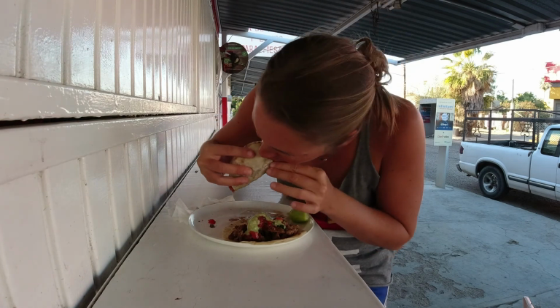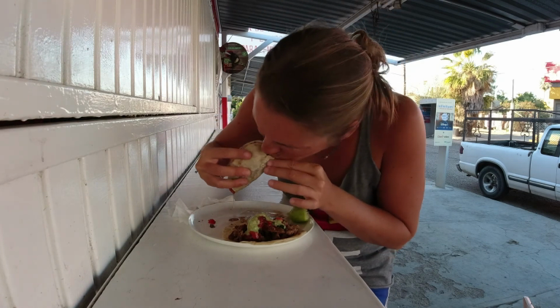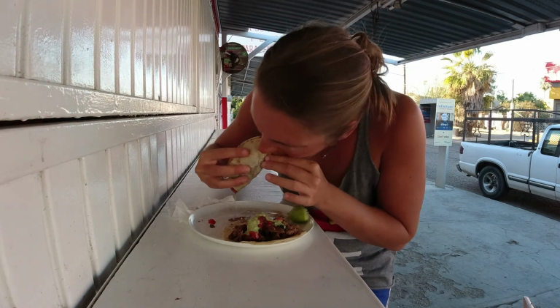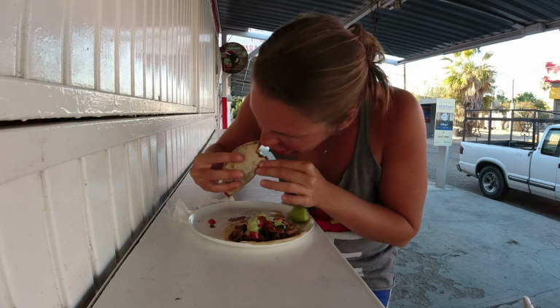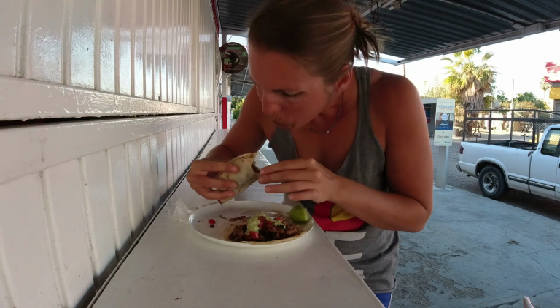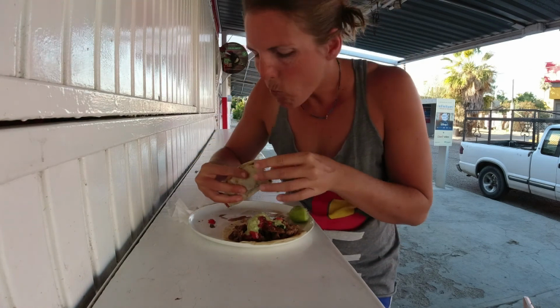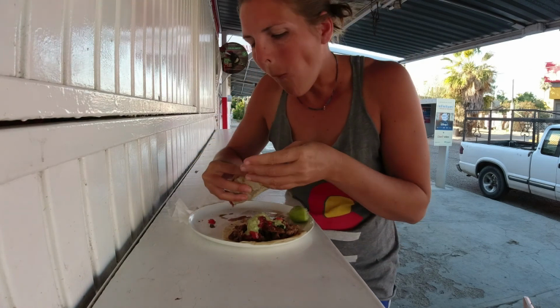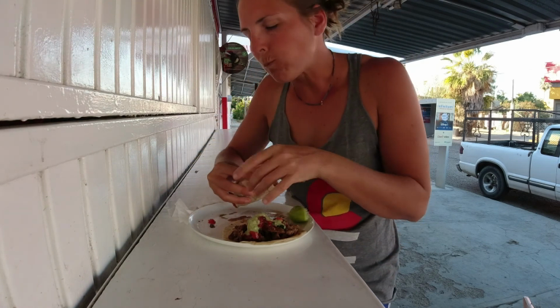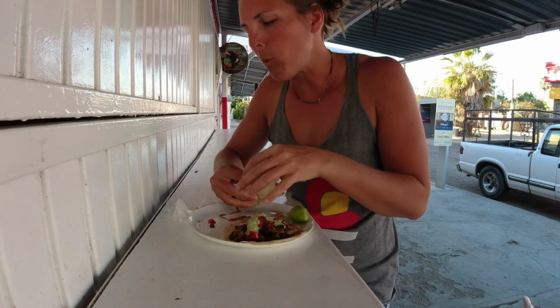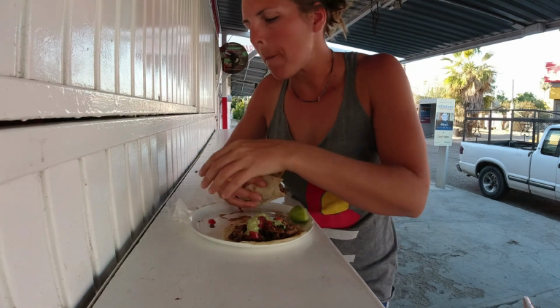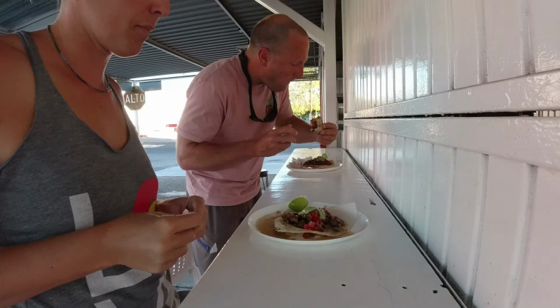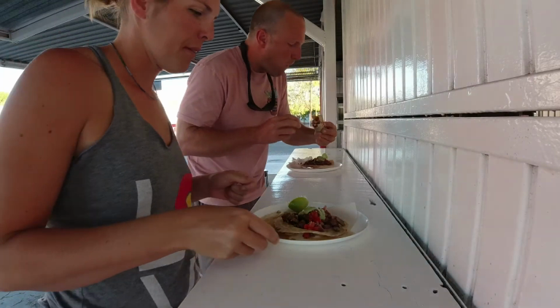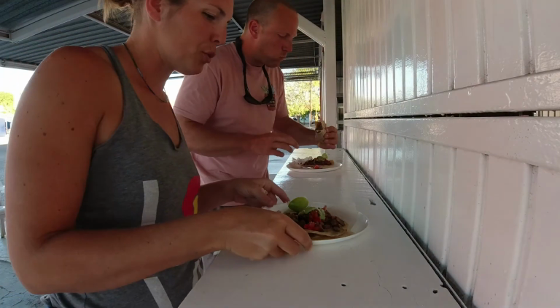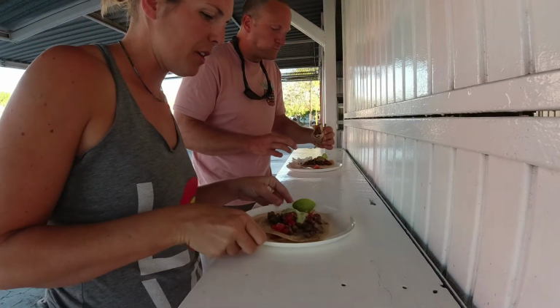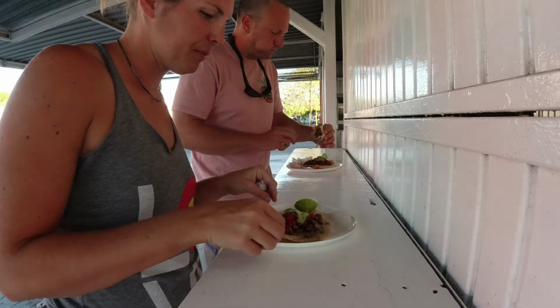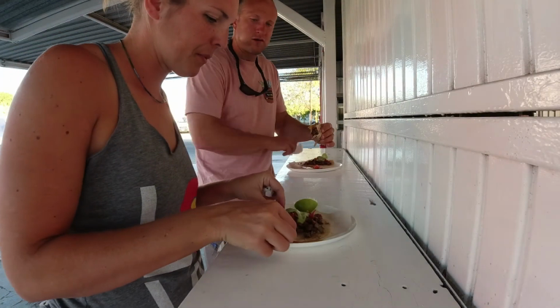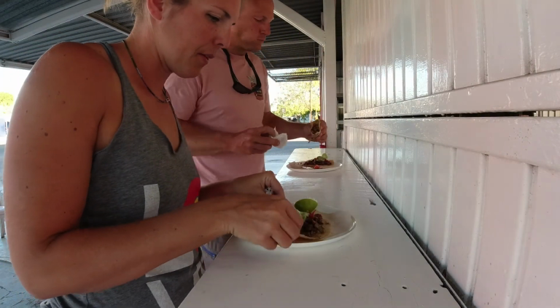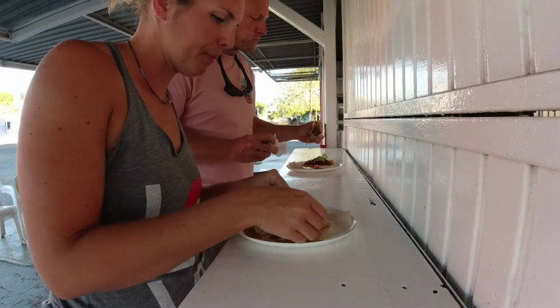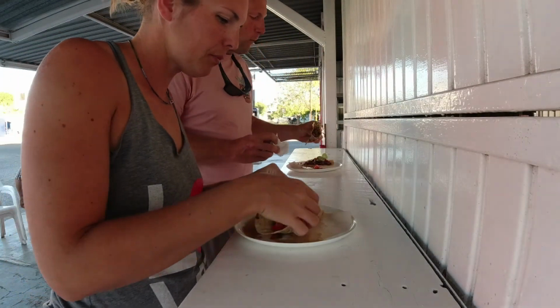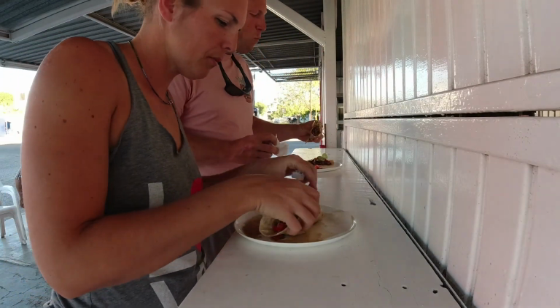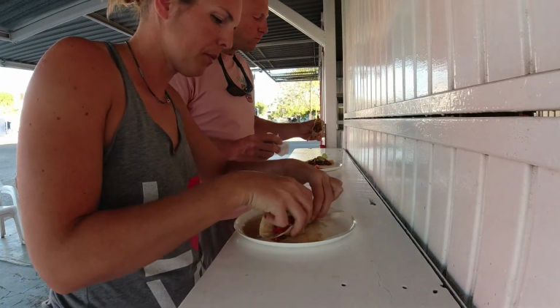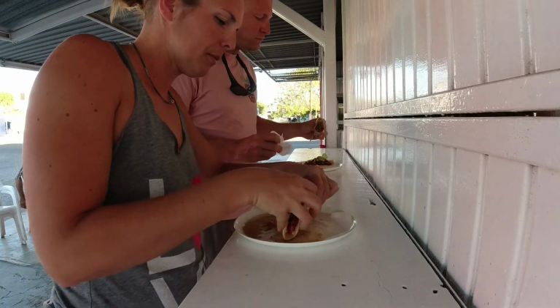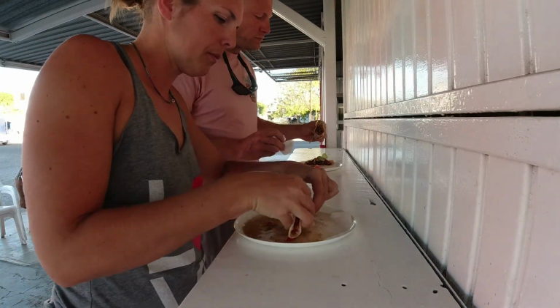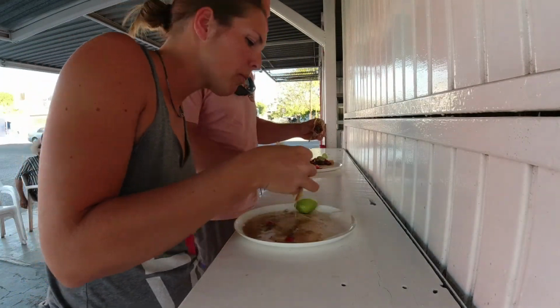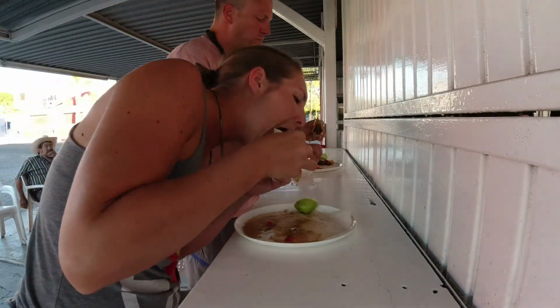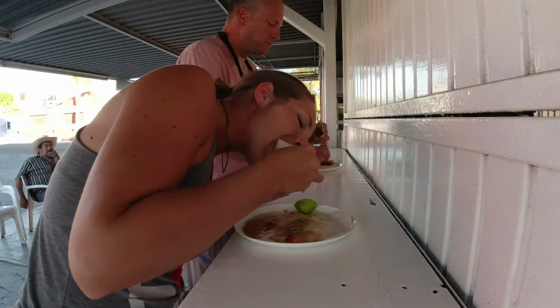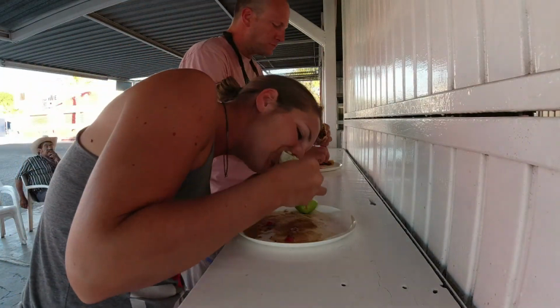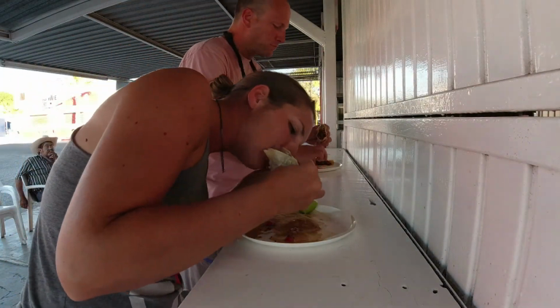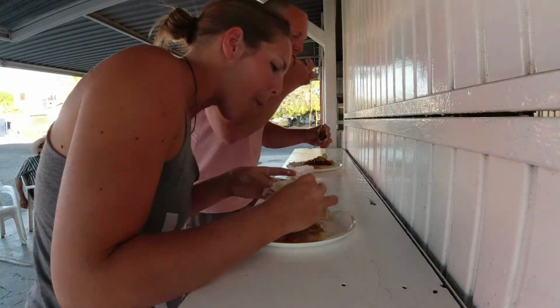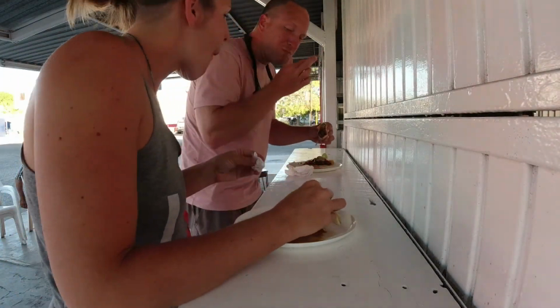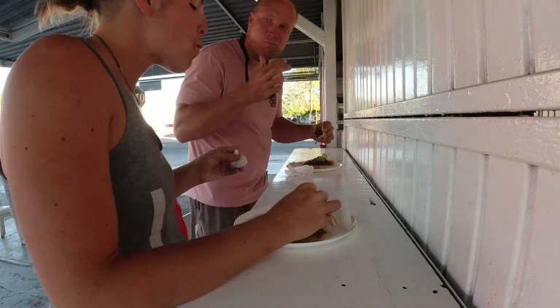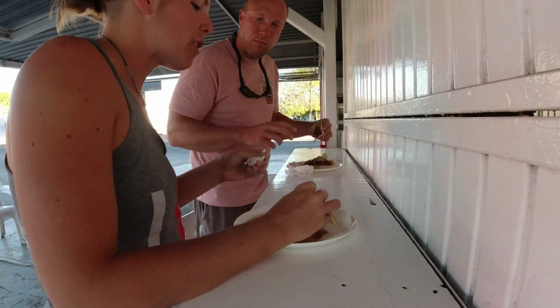After delicious carne asada tacos, we went to the convenience store across the street to get a few snacks before heading out to camp at Playa Tecolote.